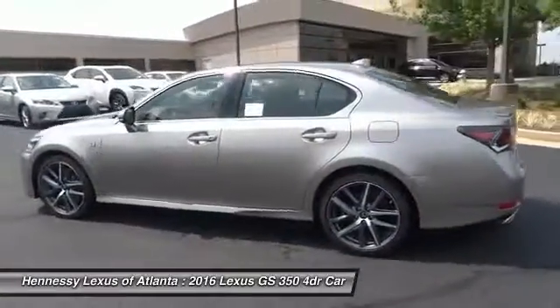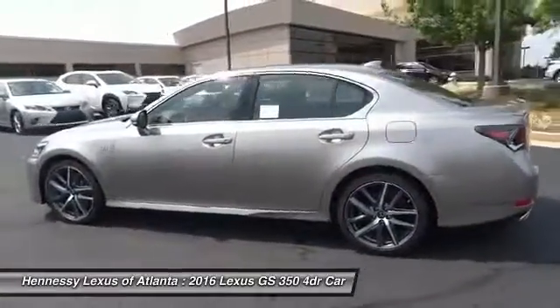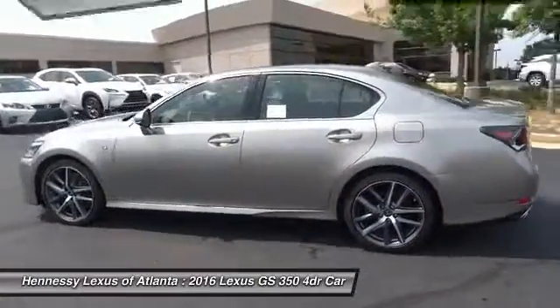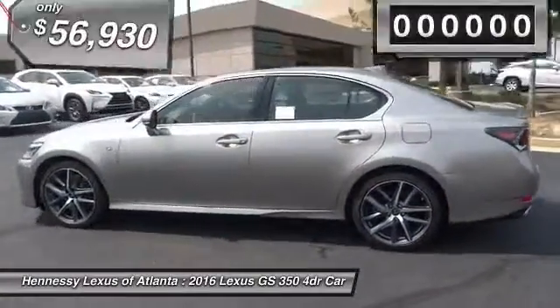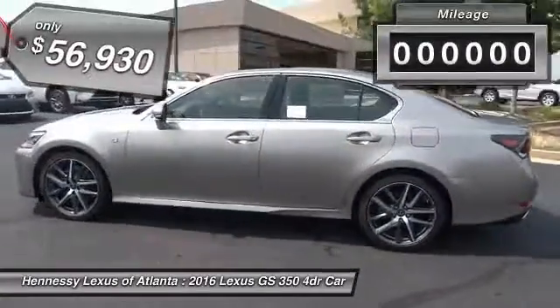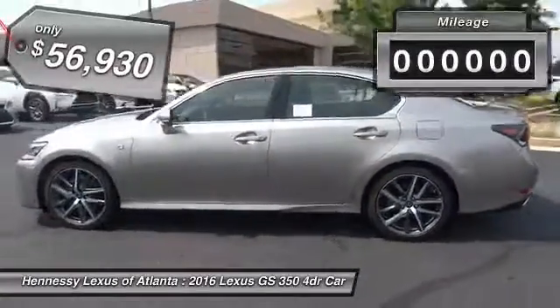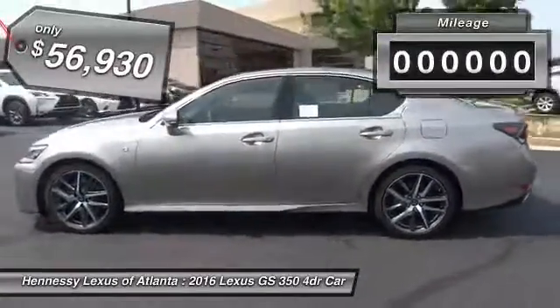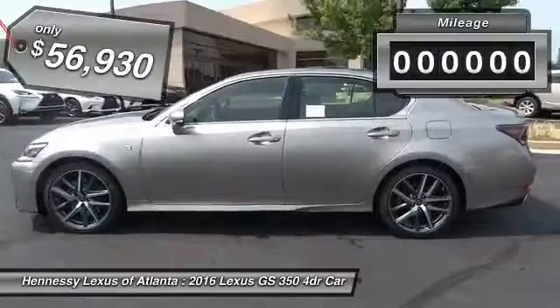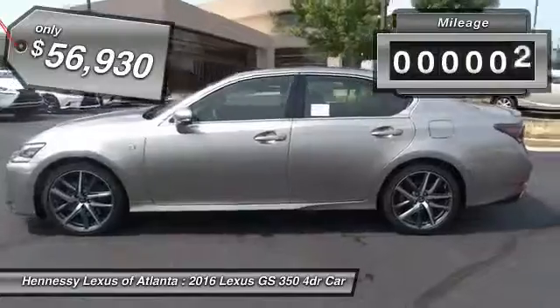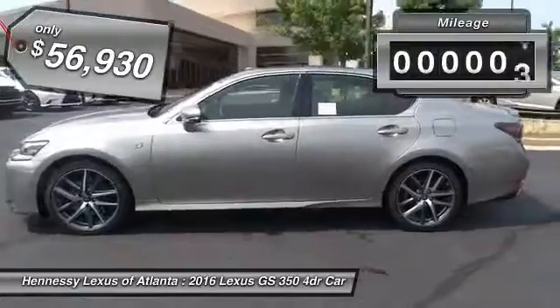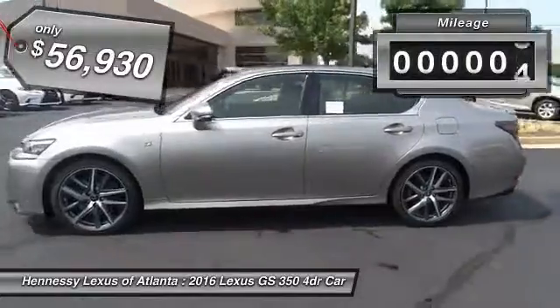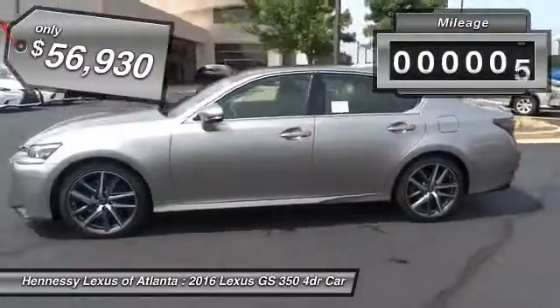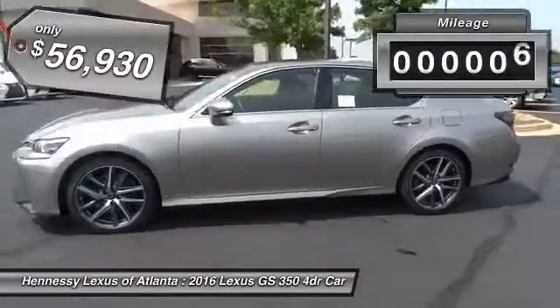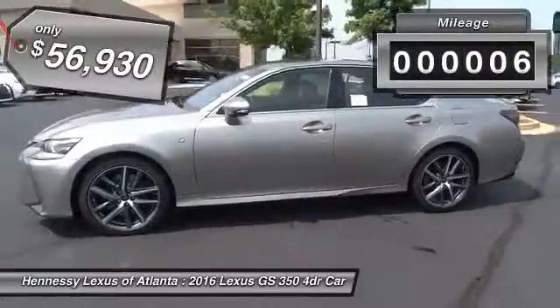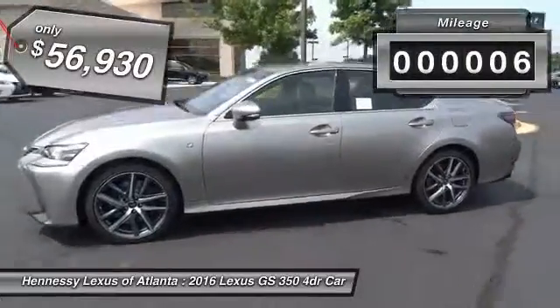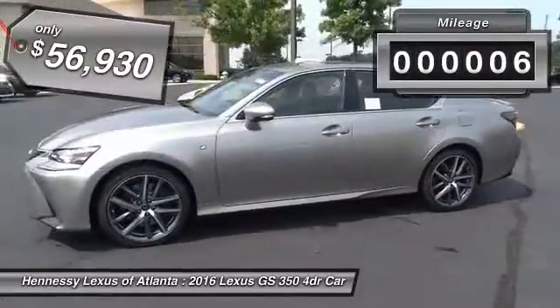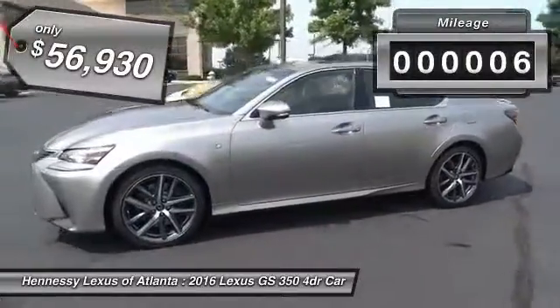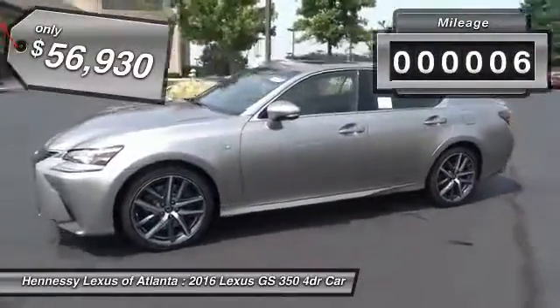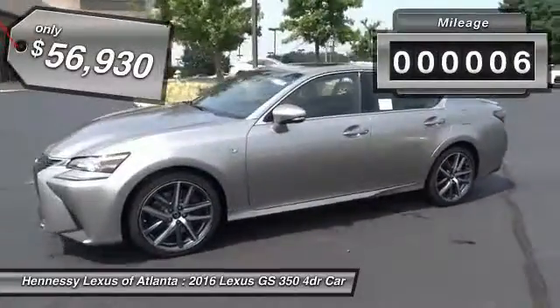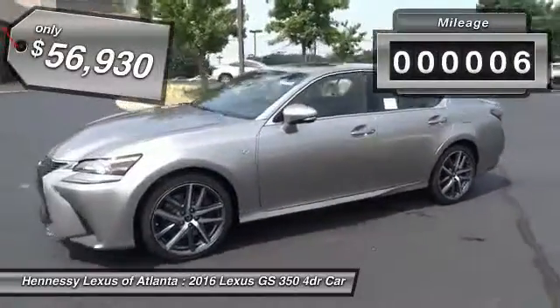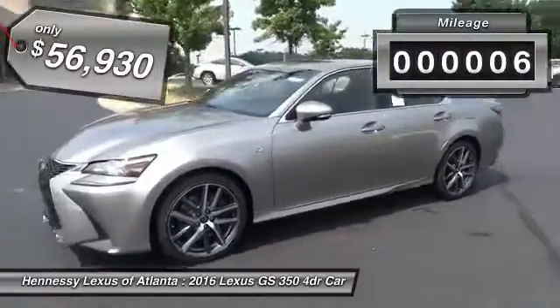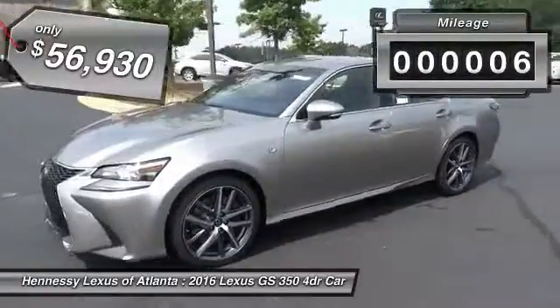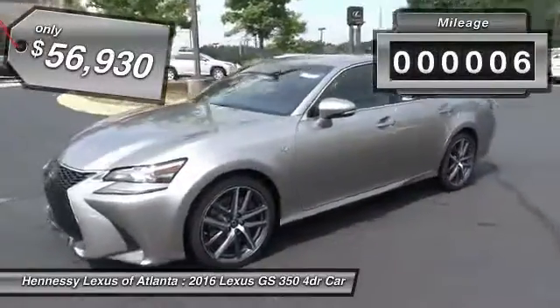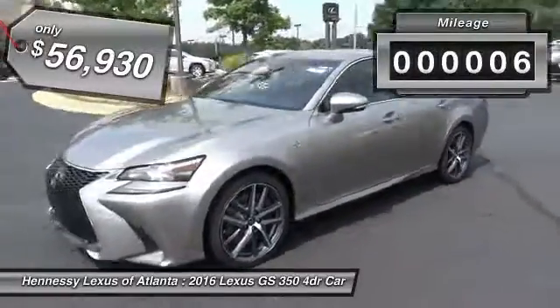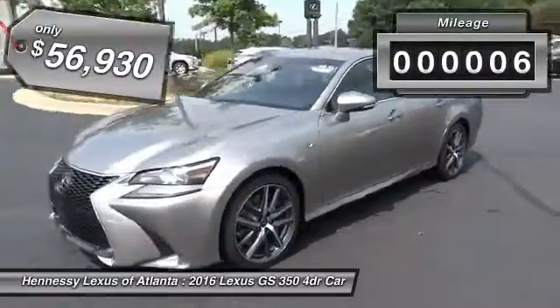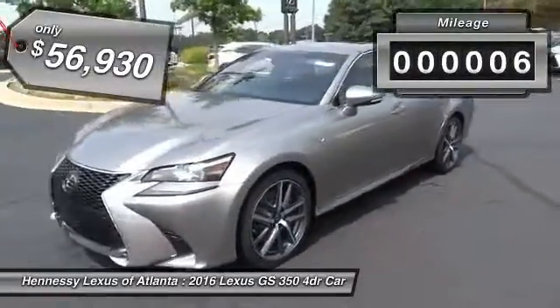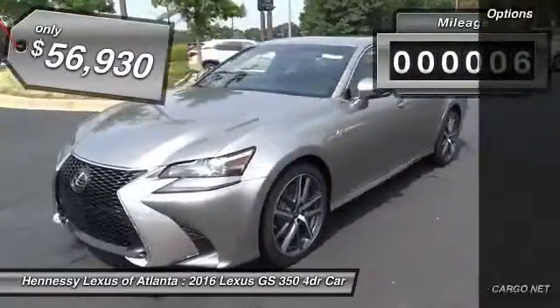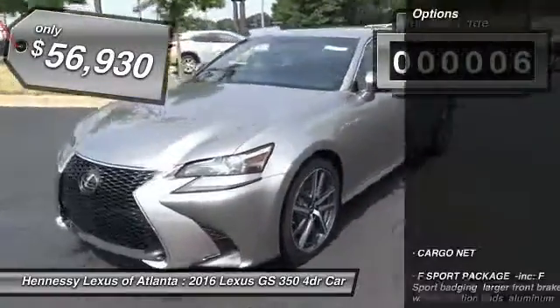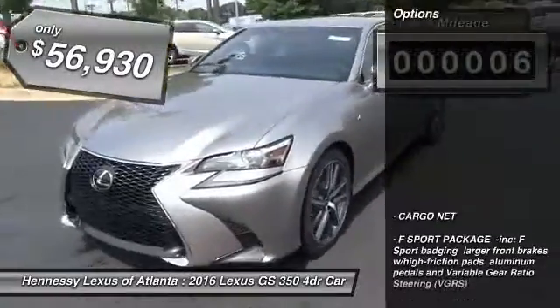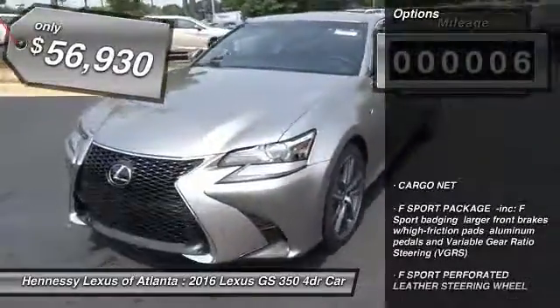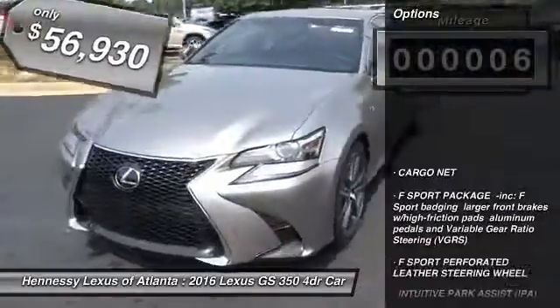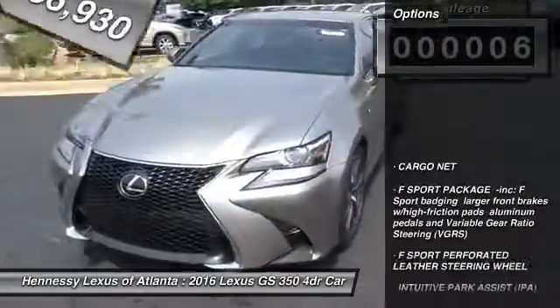This vehicle has less than 100 miles. Here are some of this vehicle's great options: power passenger seat.